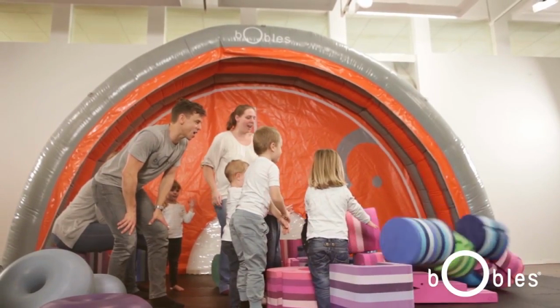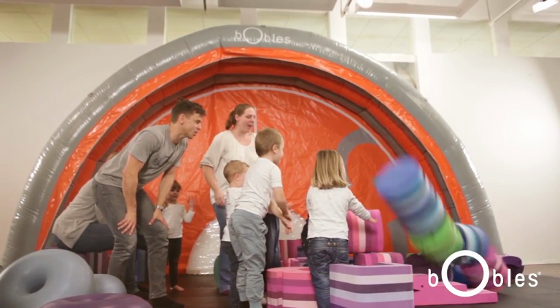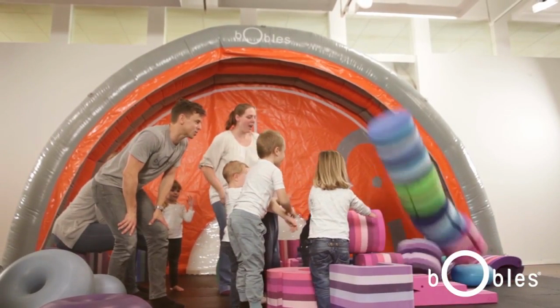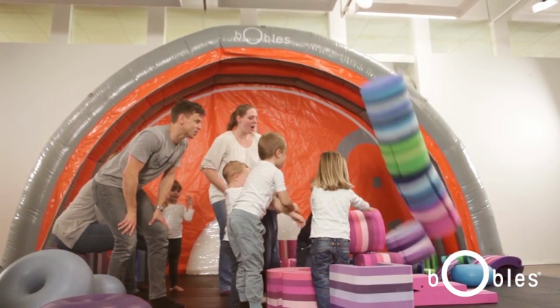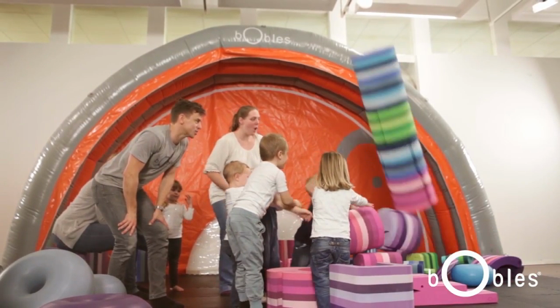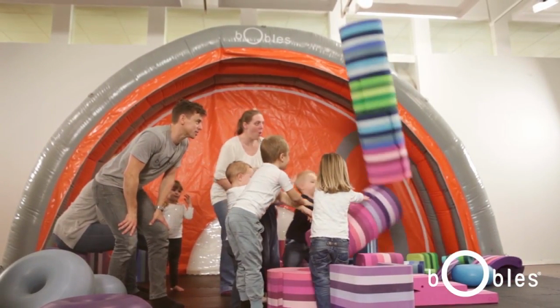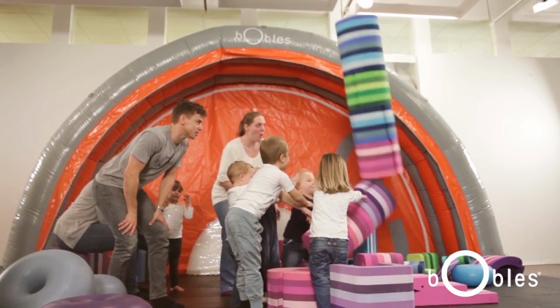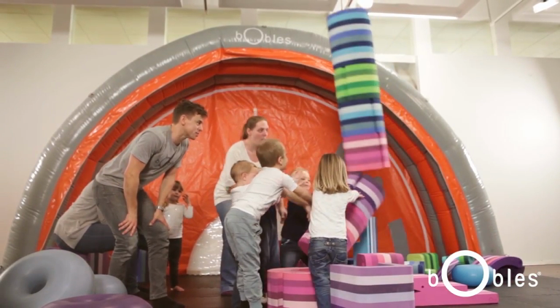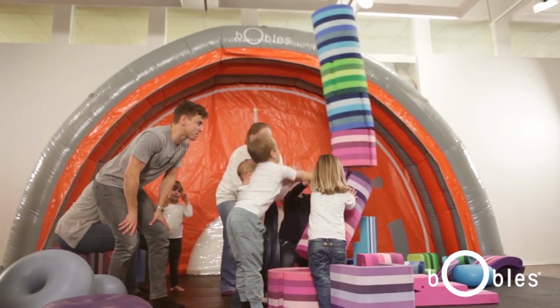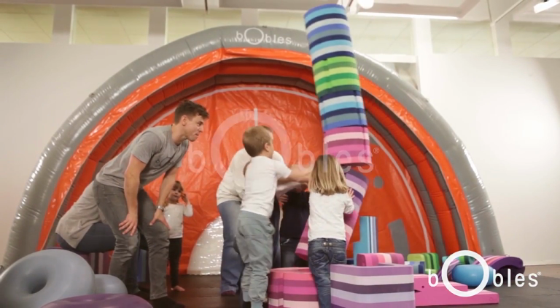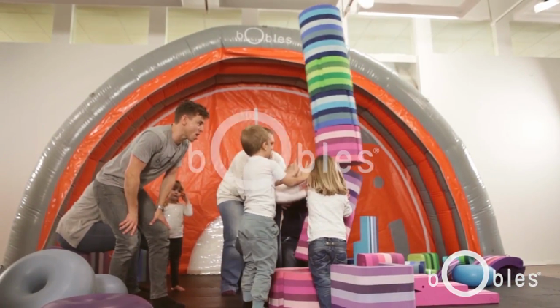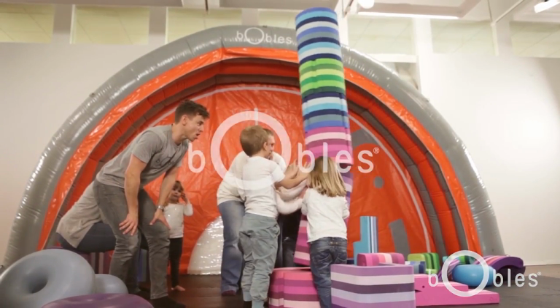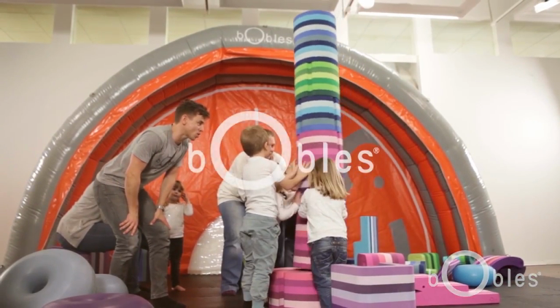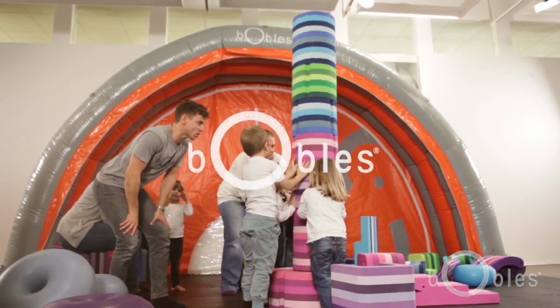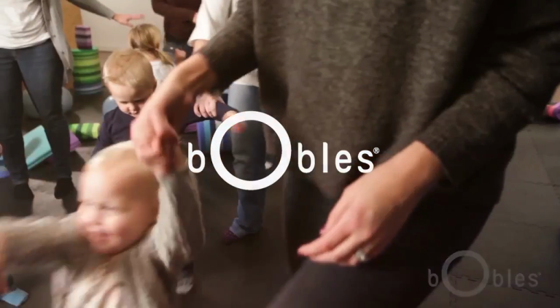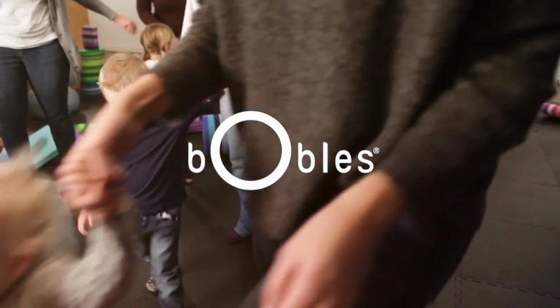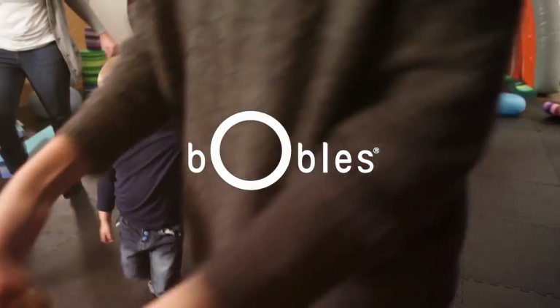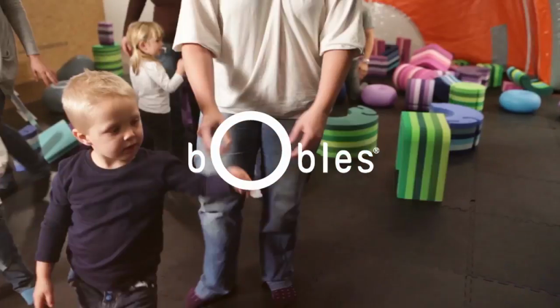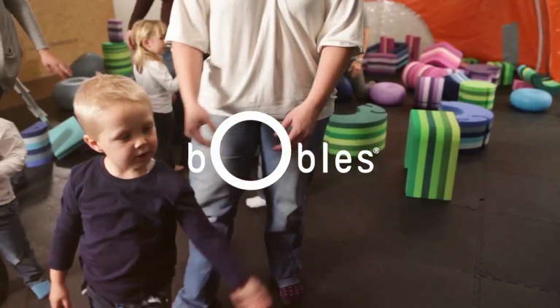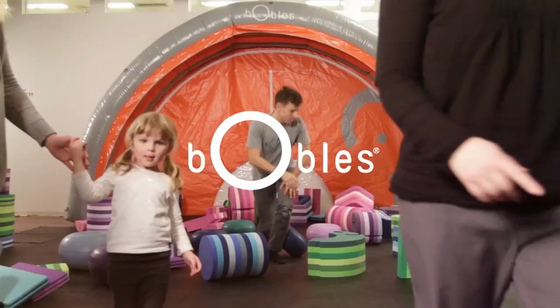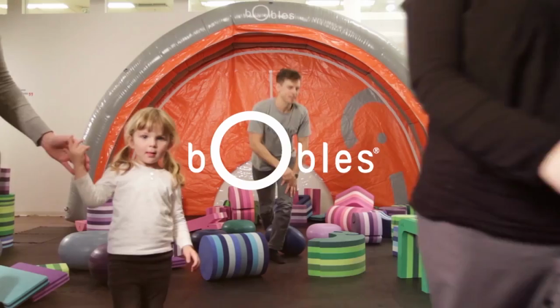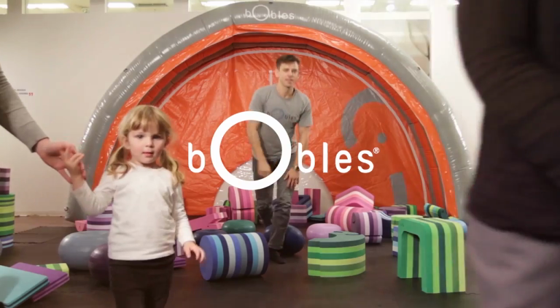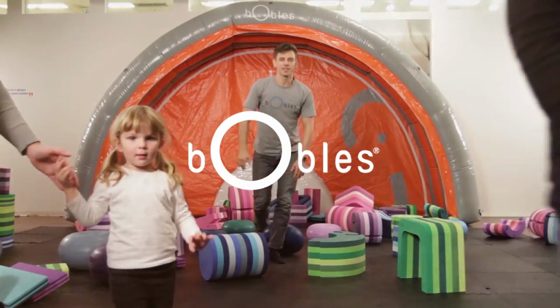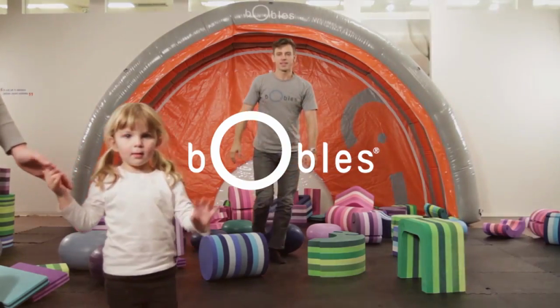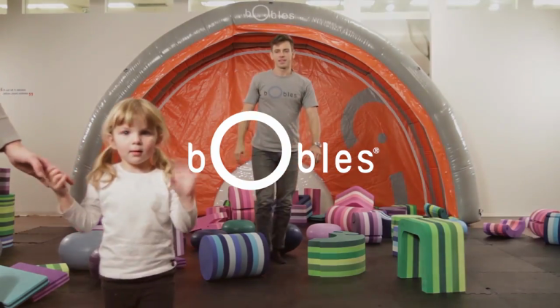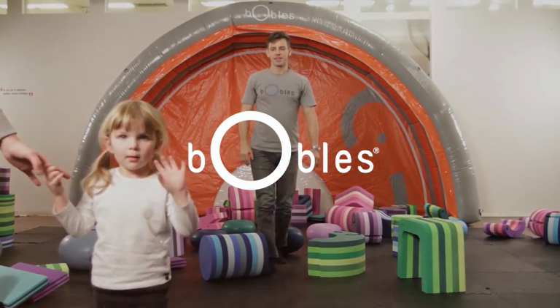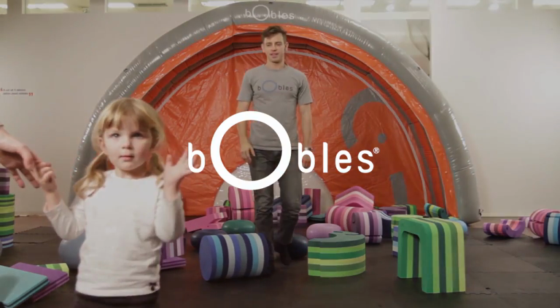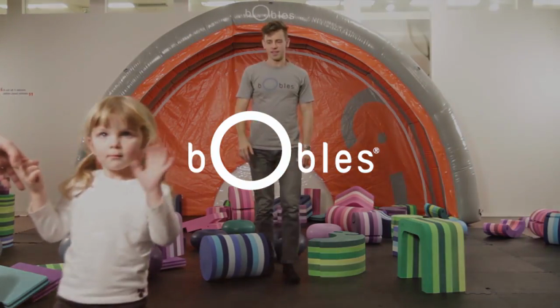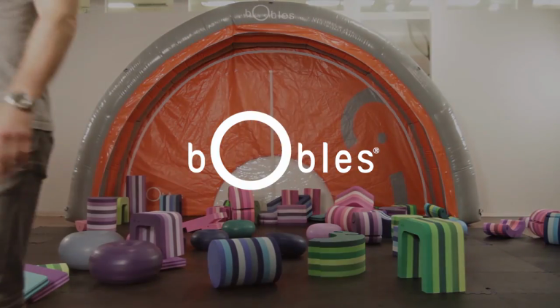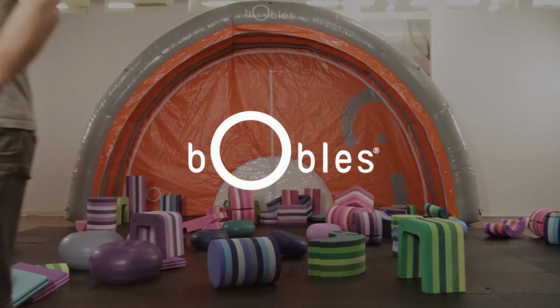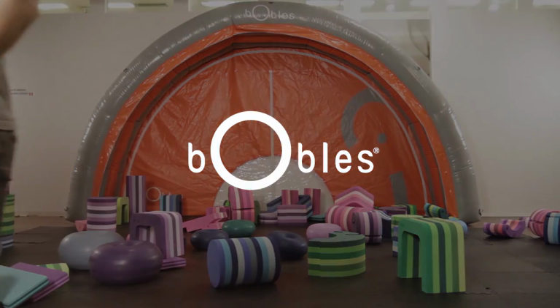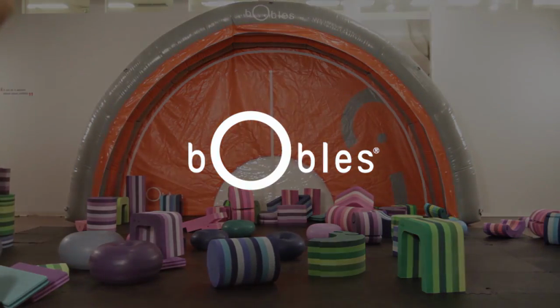More importantly, when a child goes to school, when they know their body well enough, they're able to learn even more in school.